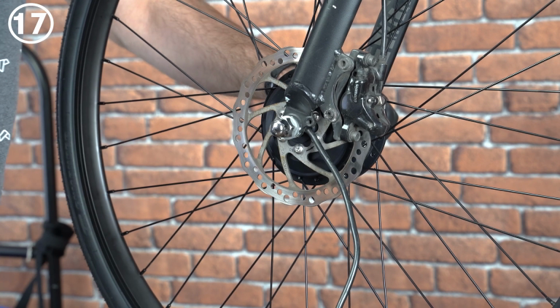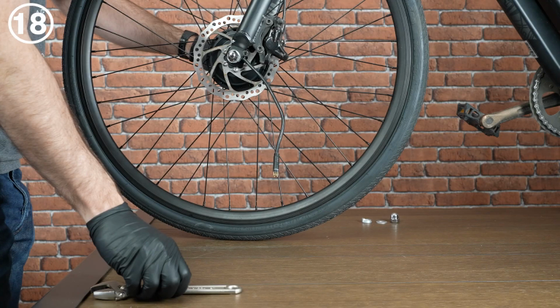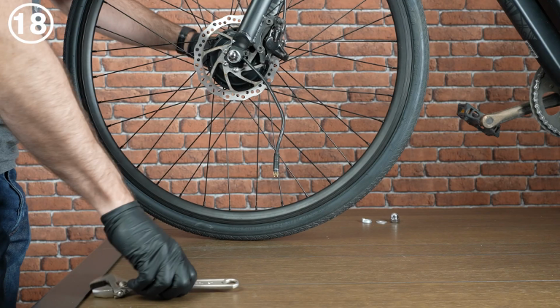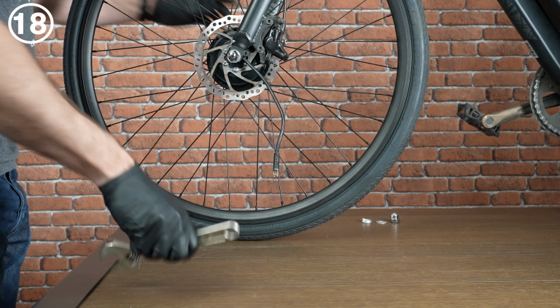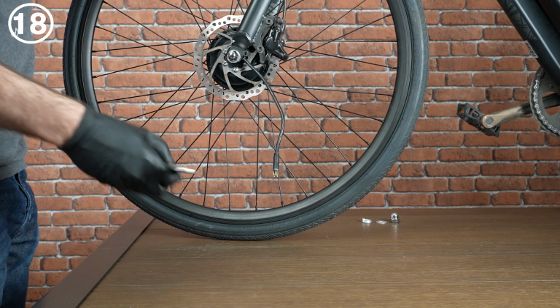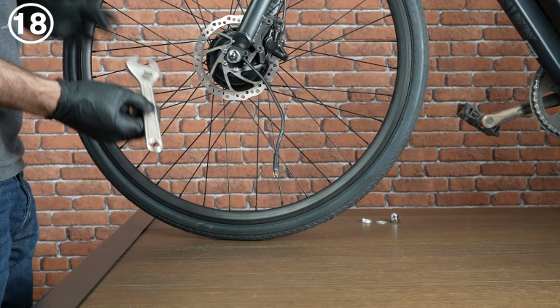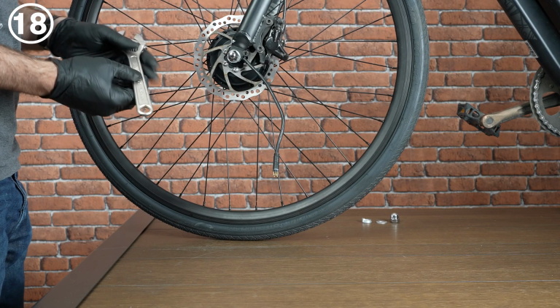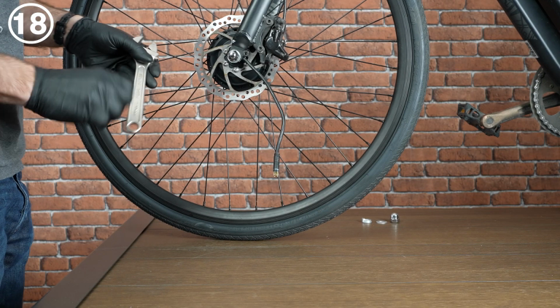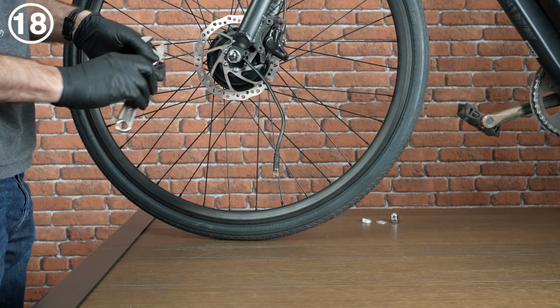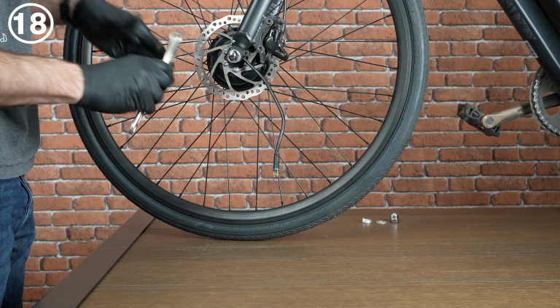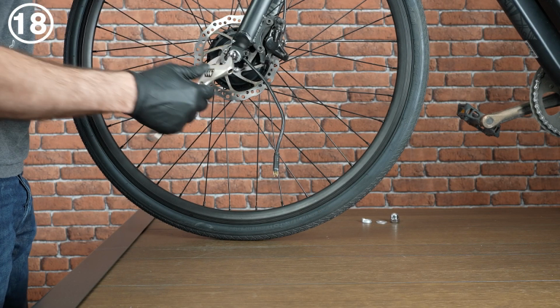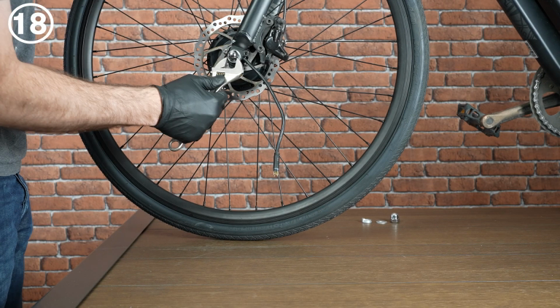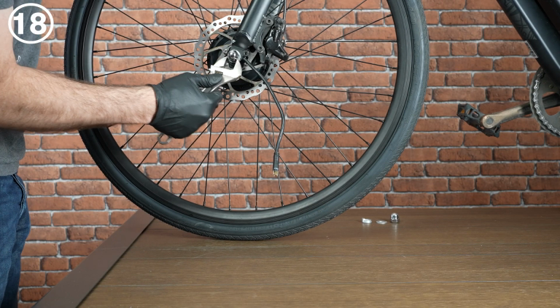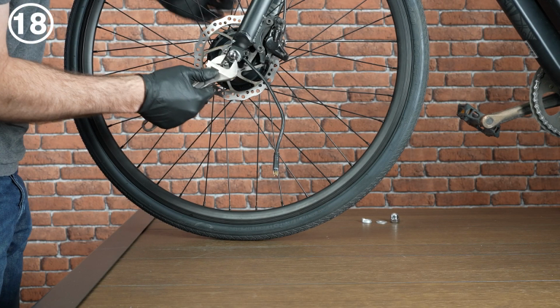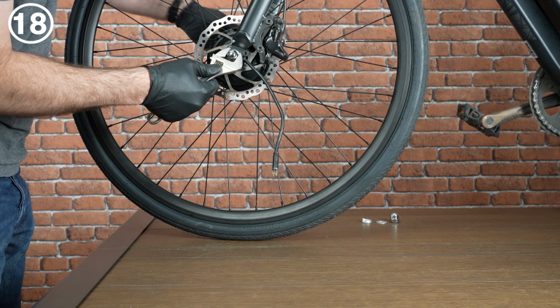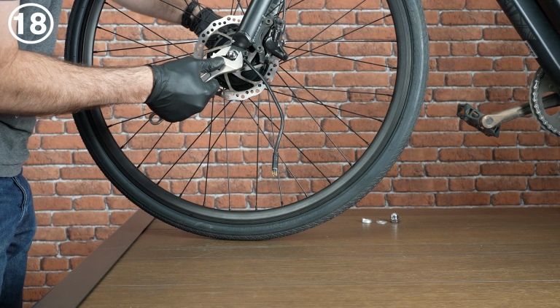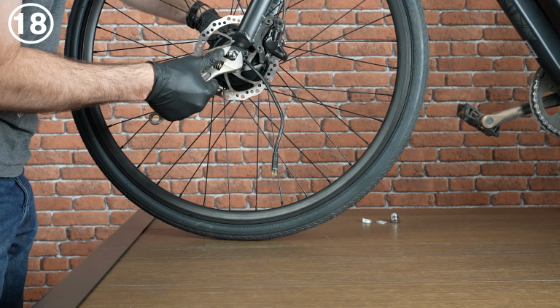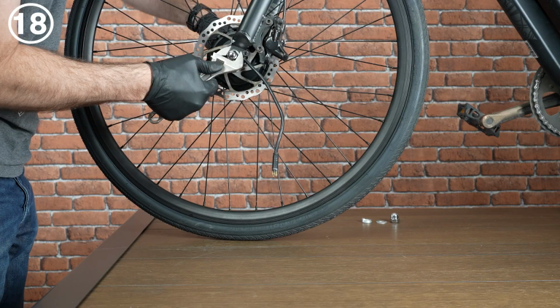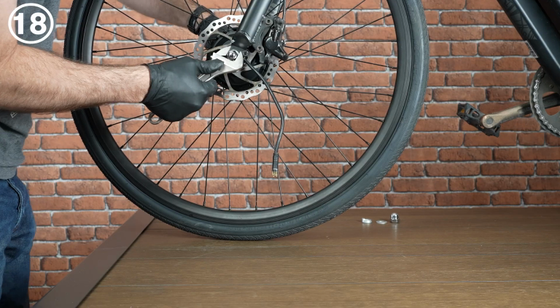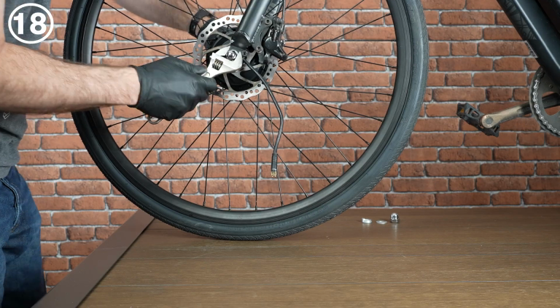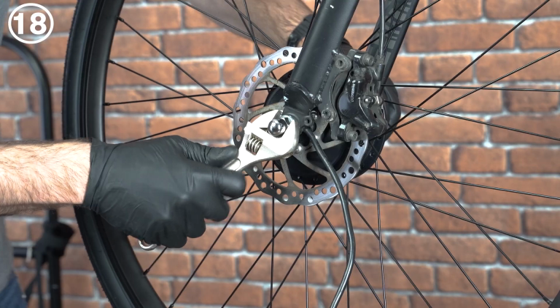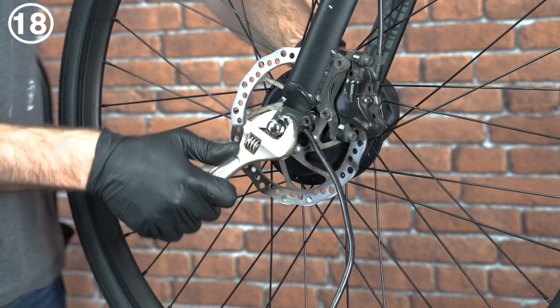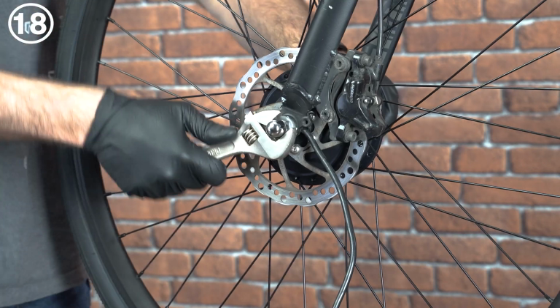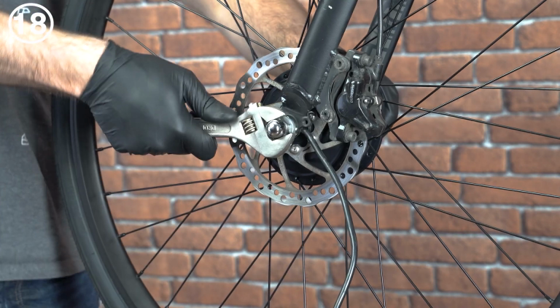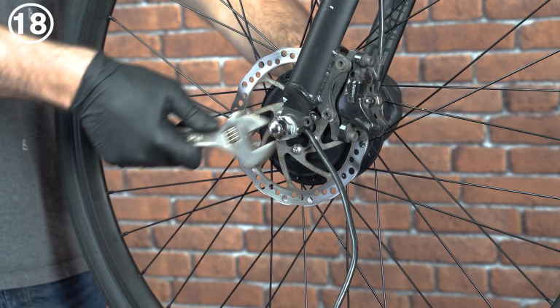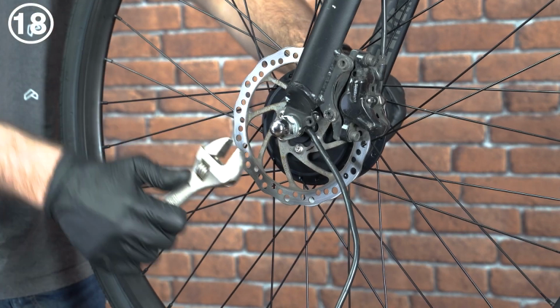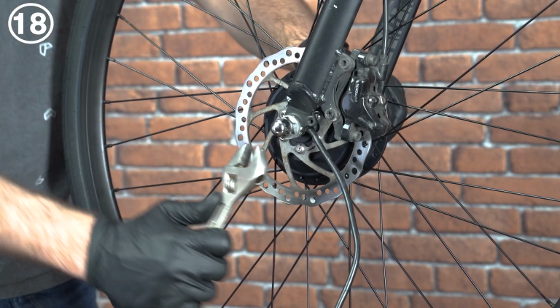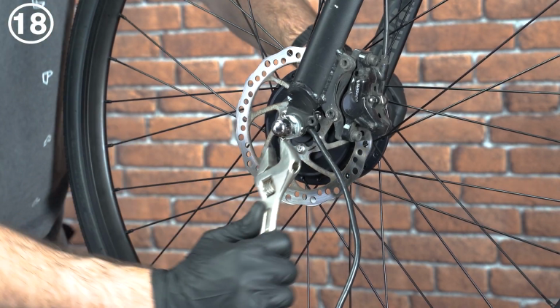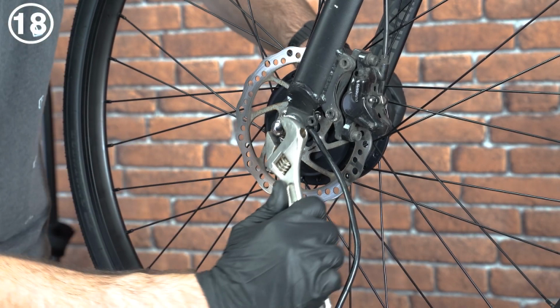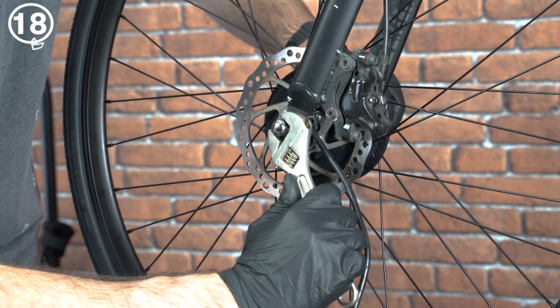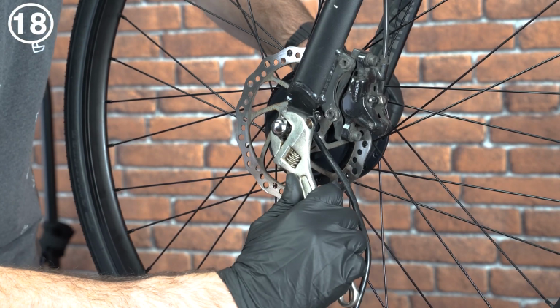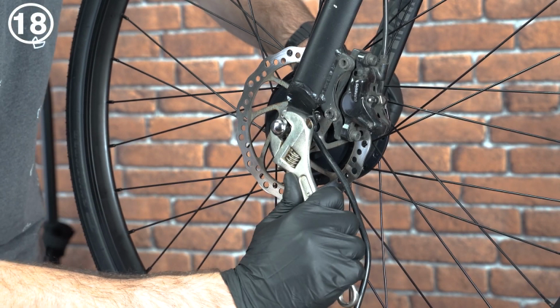Tighten the axle nuts on both sides to 25 Newton meters.